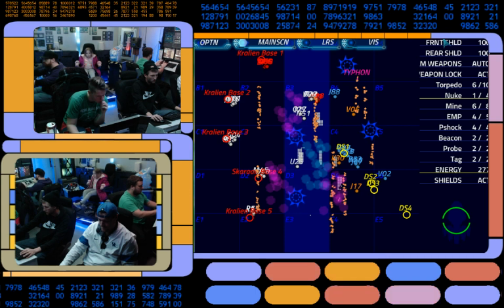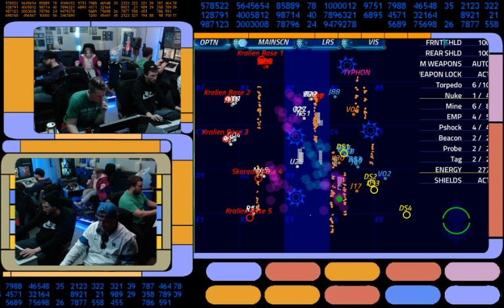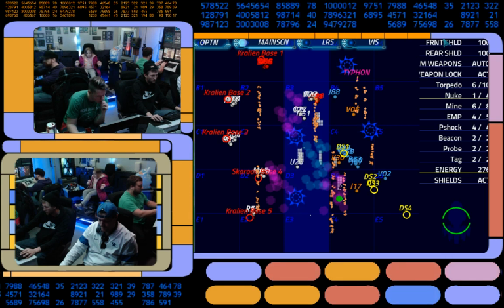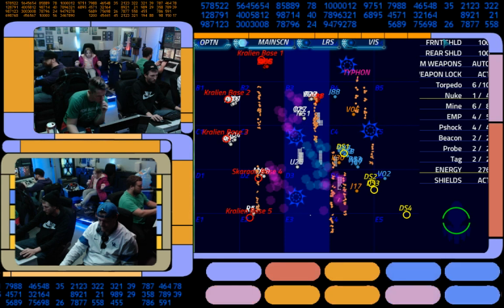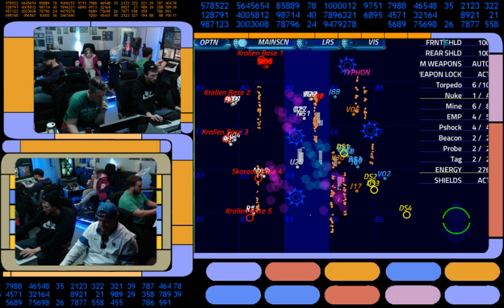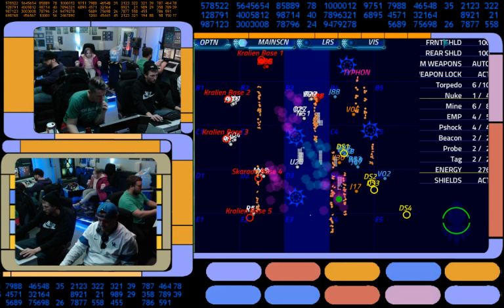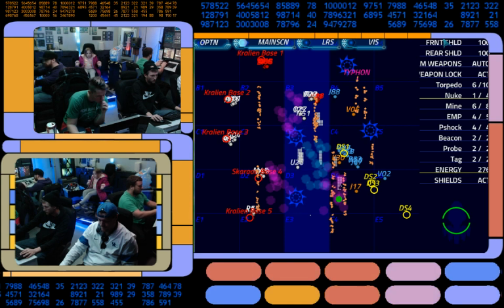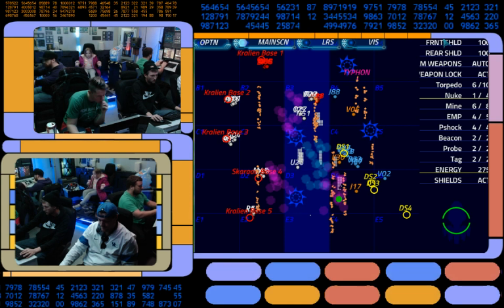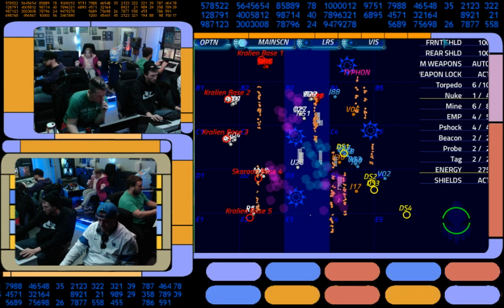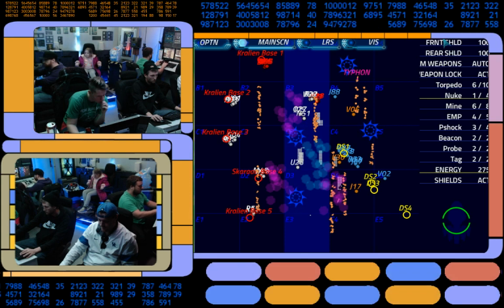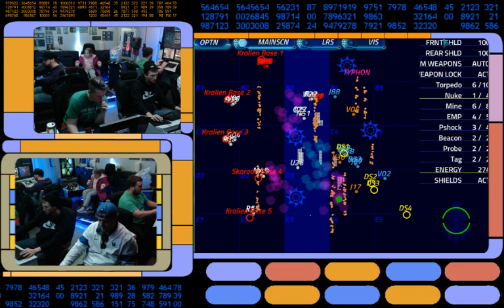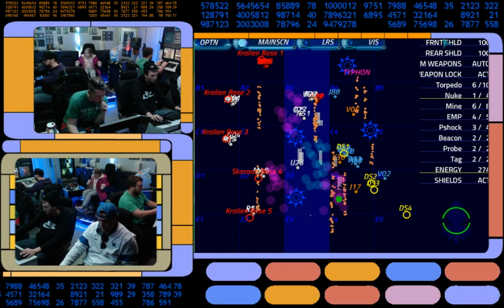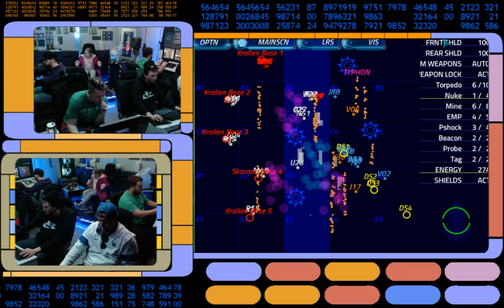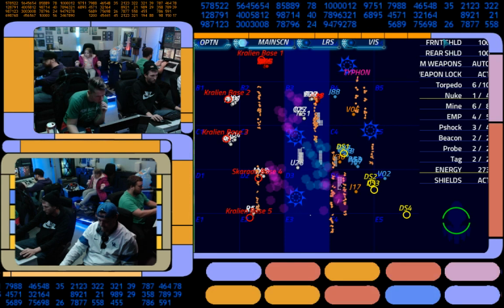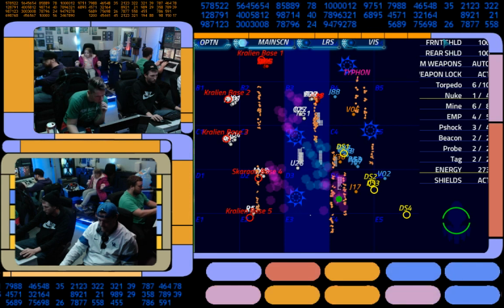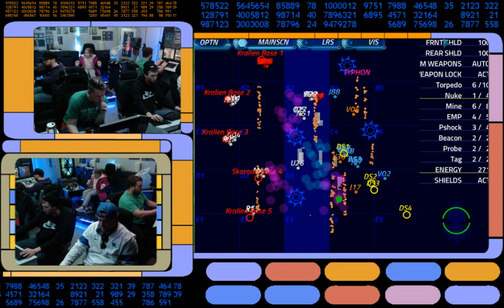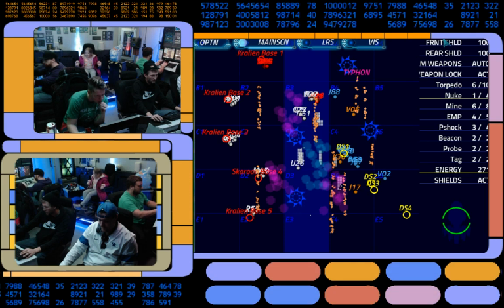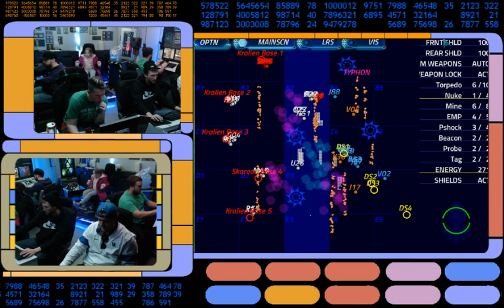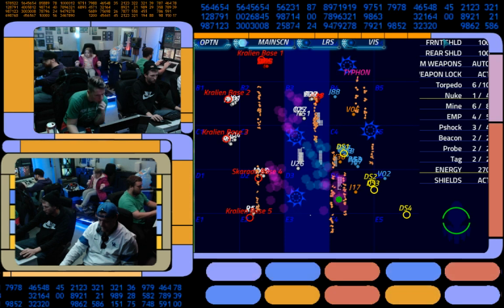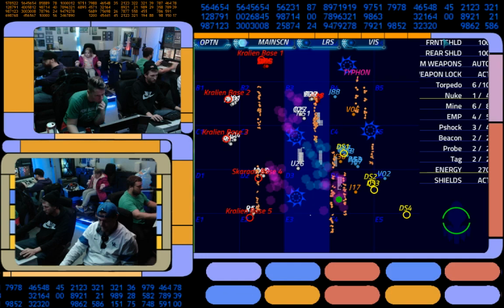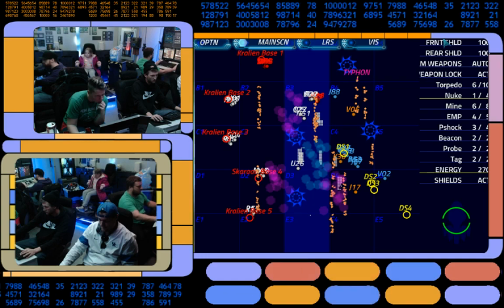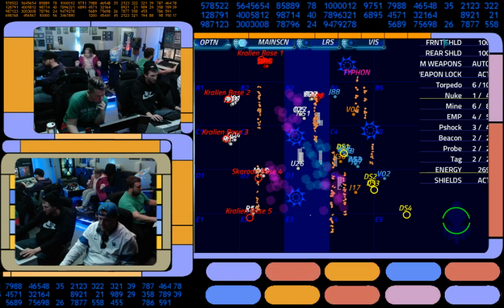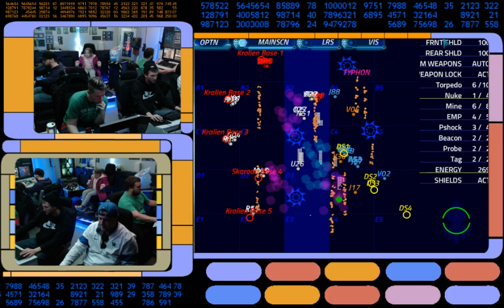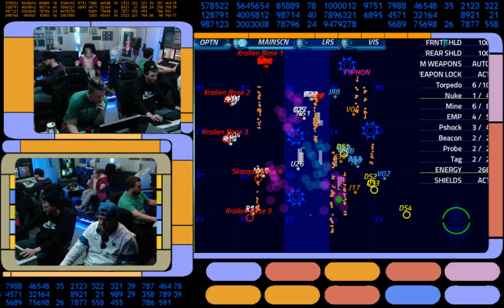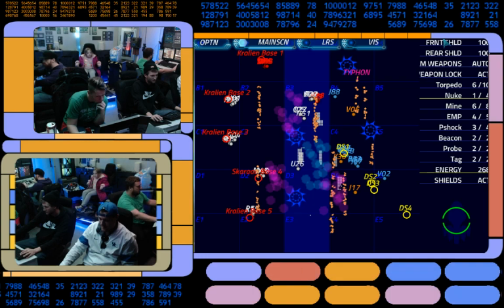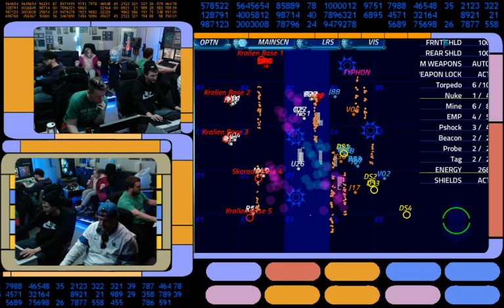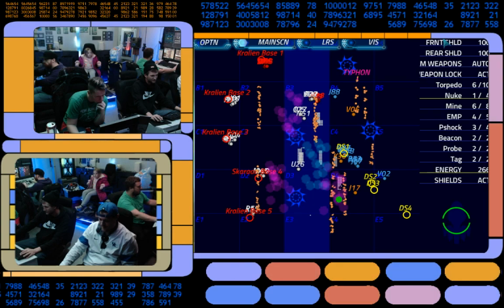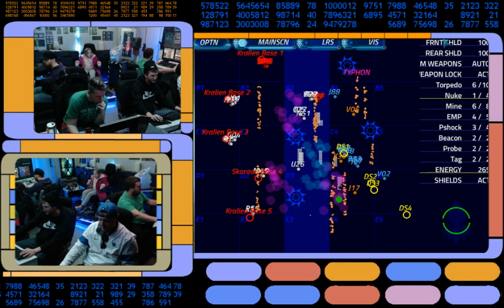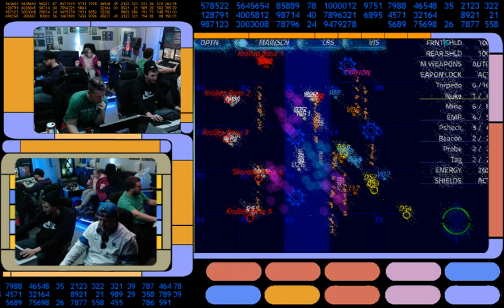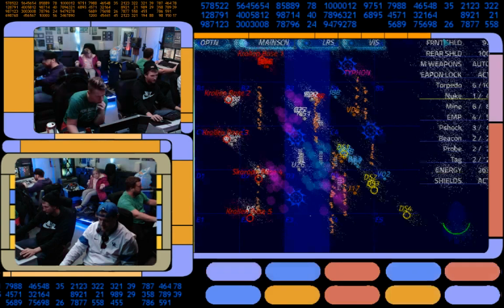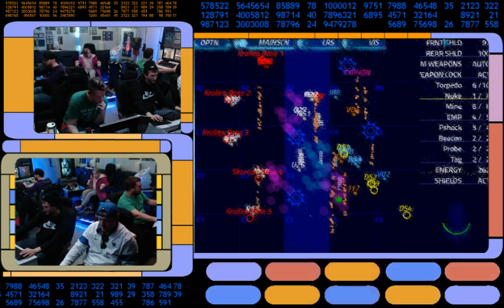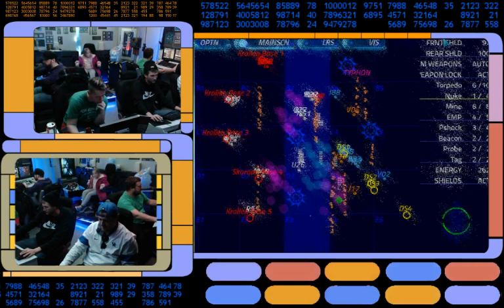What systems do I need up? Primary beam. P-Shock loading. Front shields are down for that spaceship. All ships down.